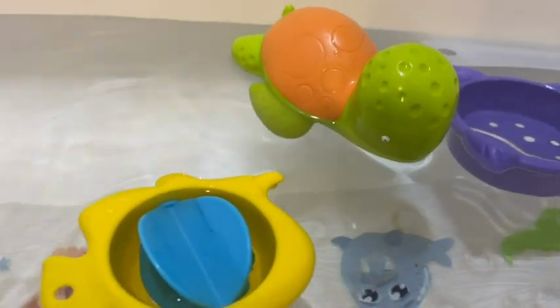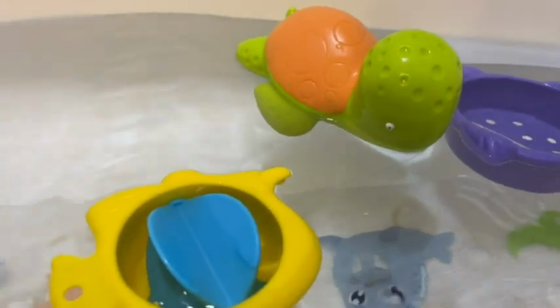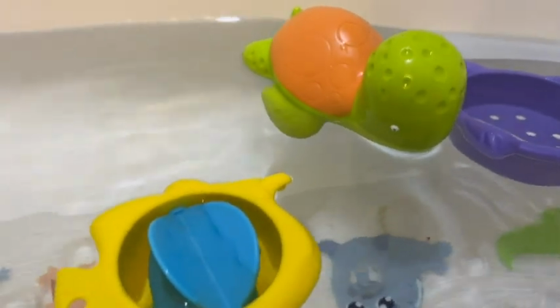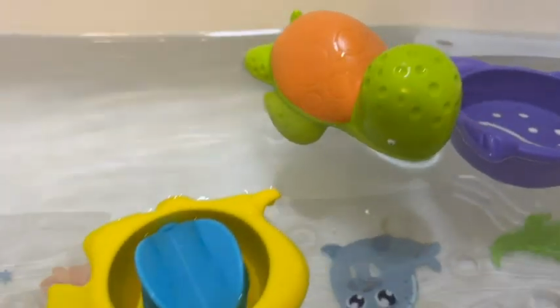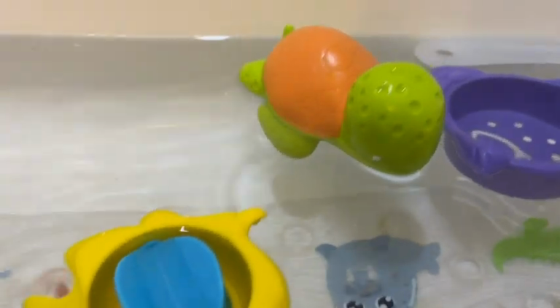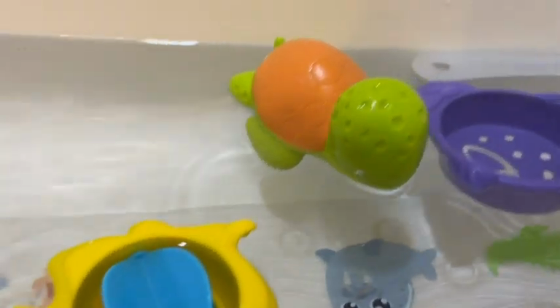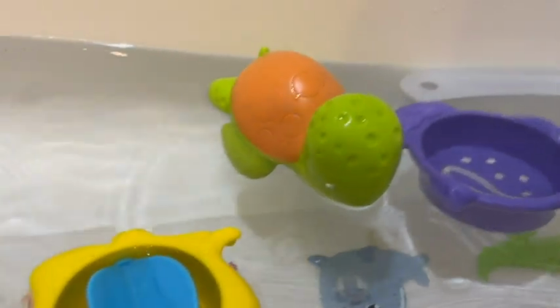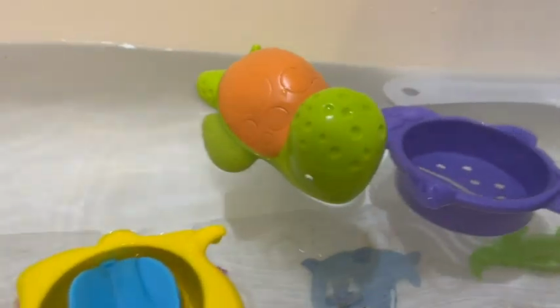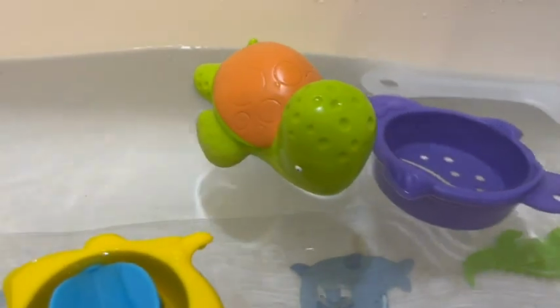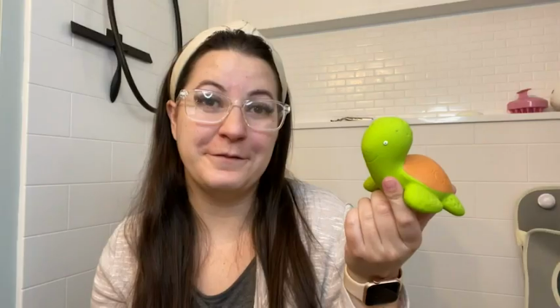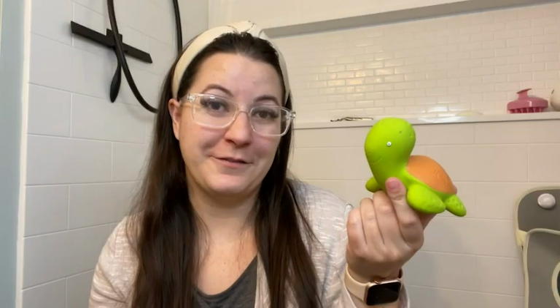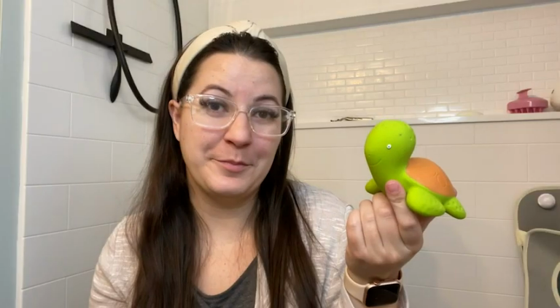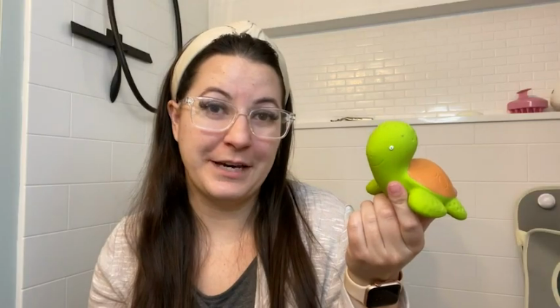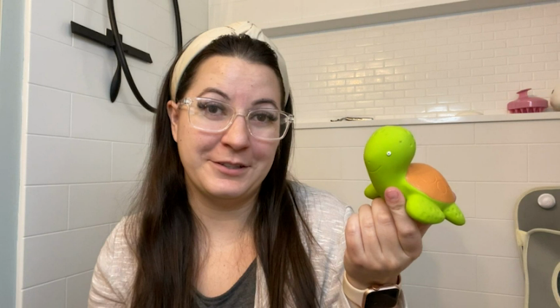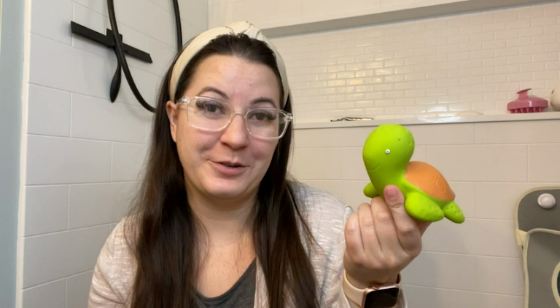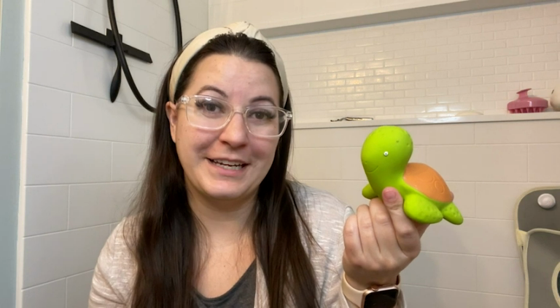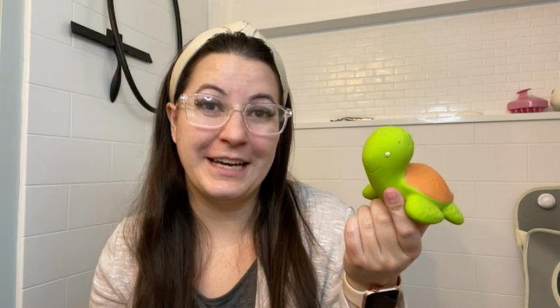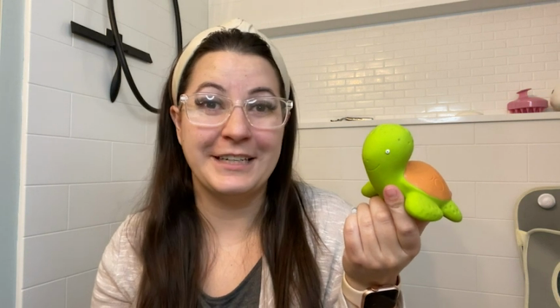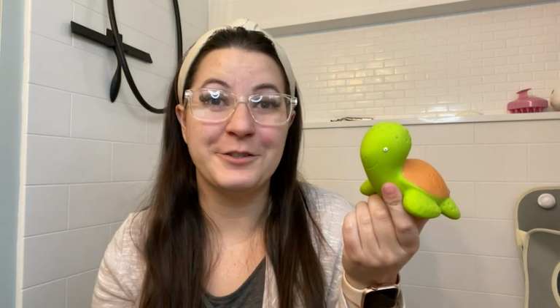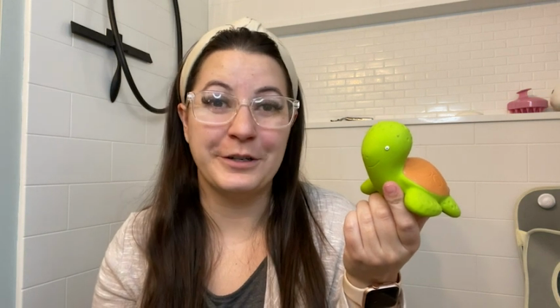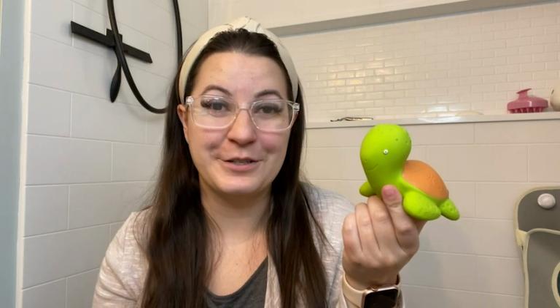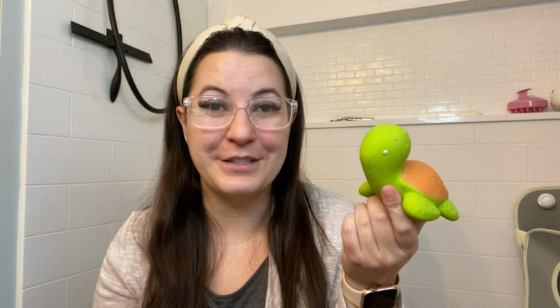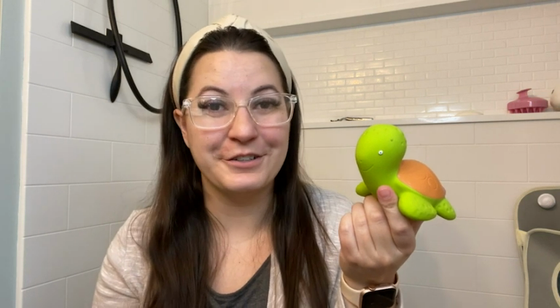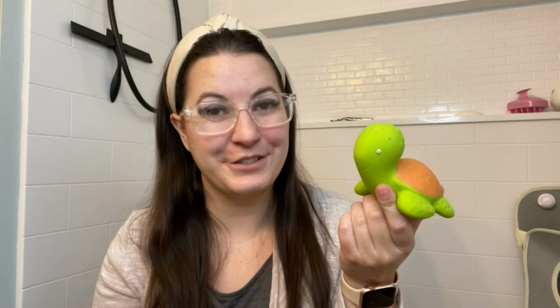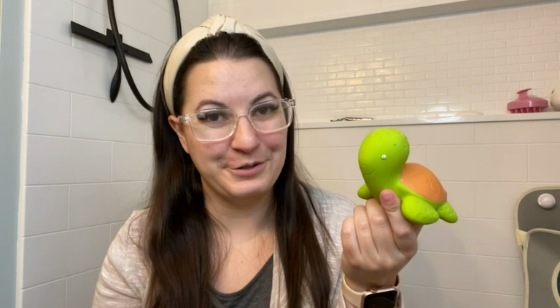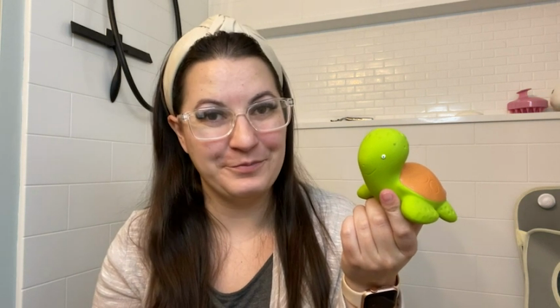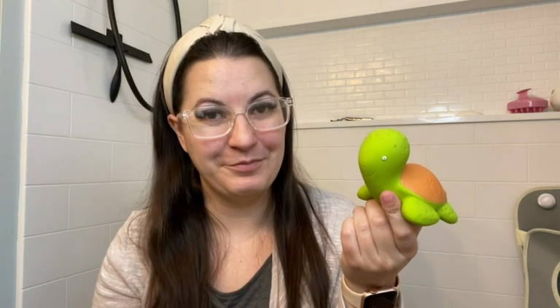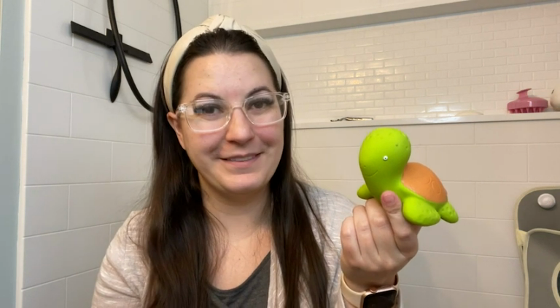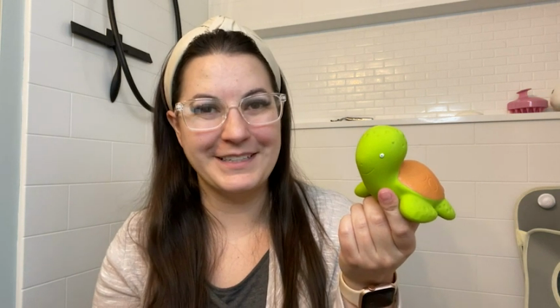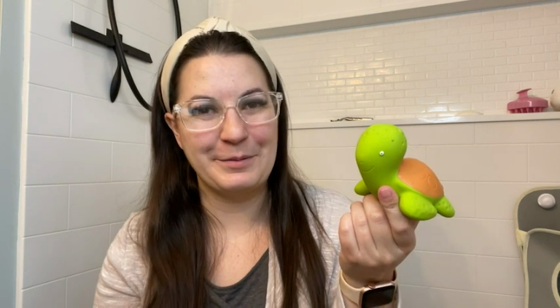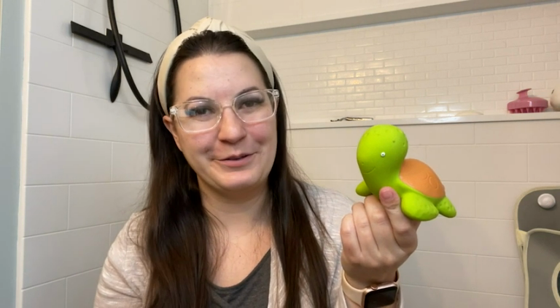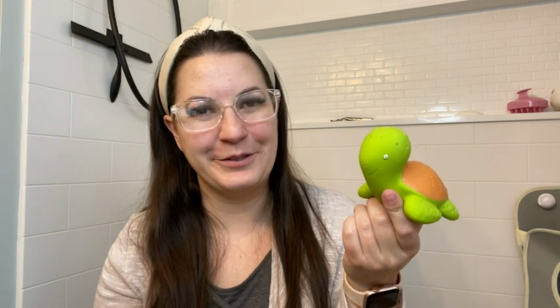This is my son and I's favorite bath toy, and it's going to be yours too. And that's my point of view.